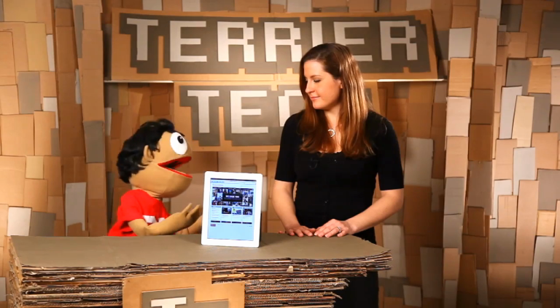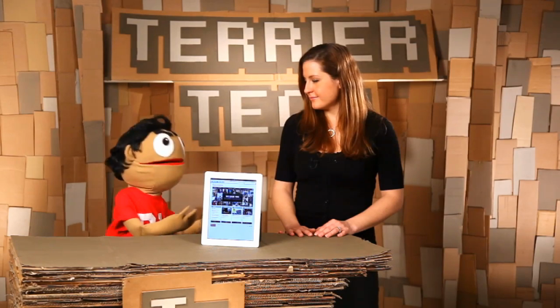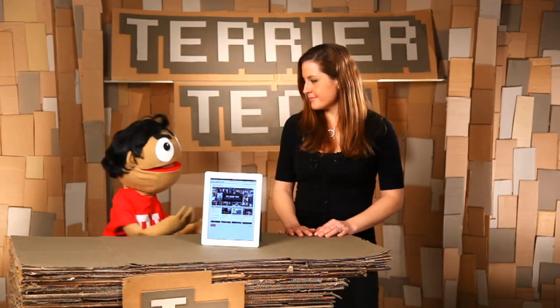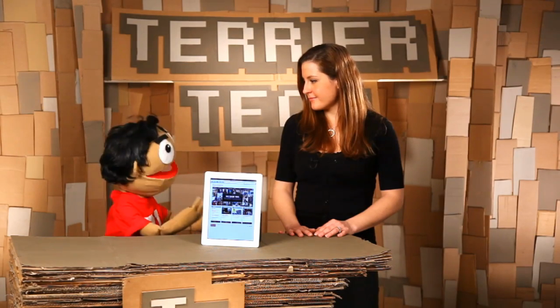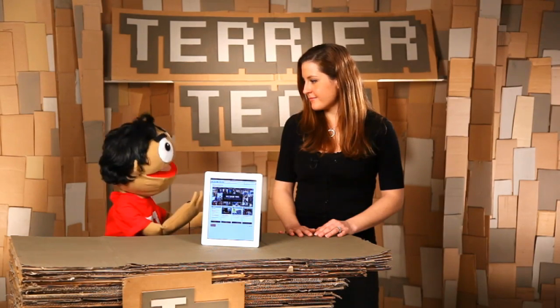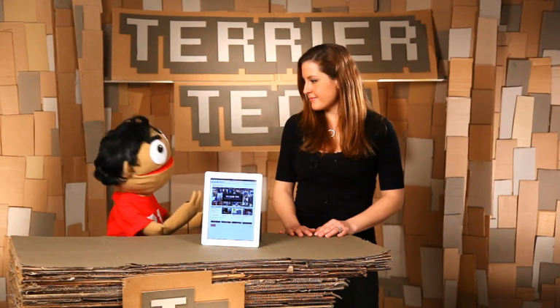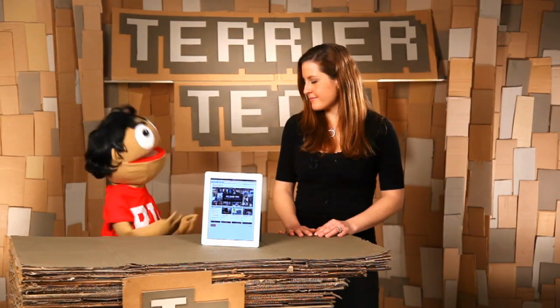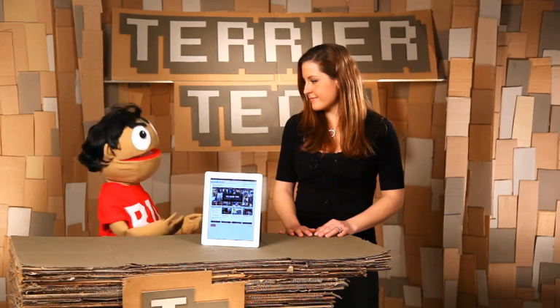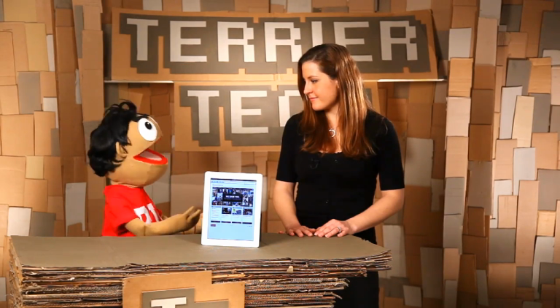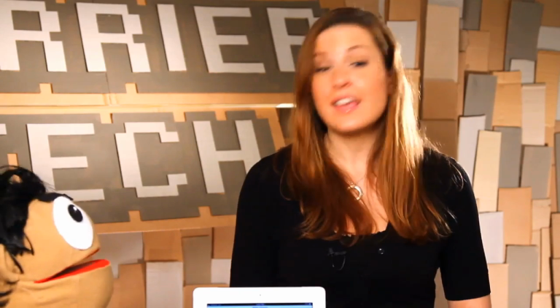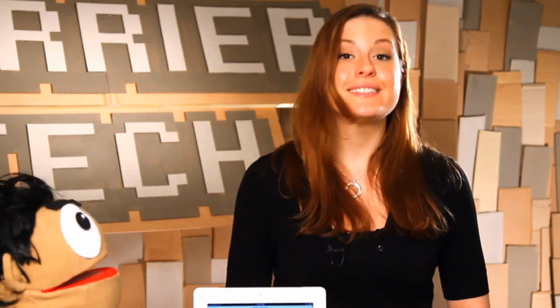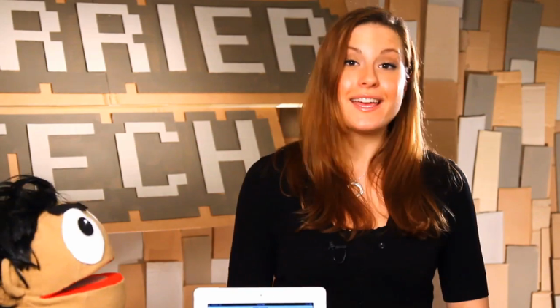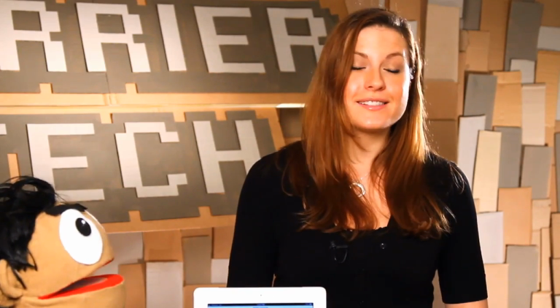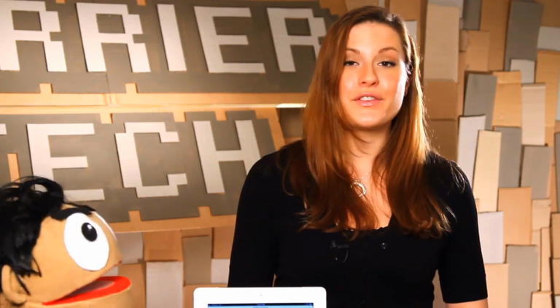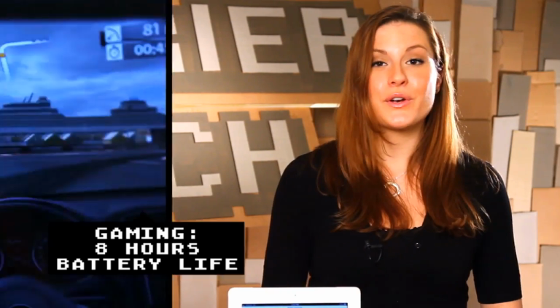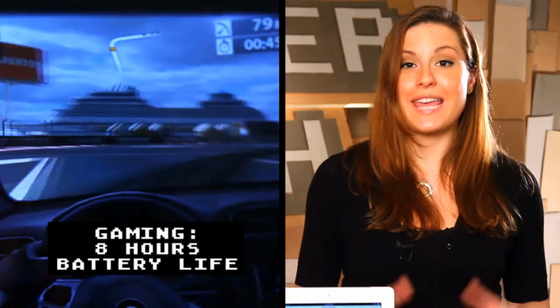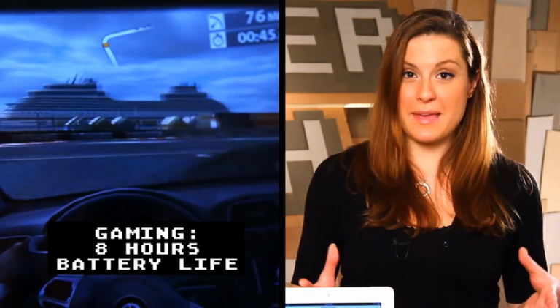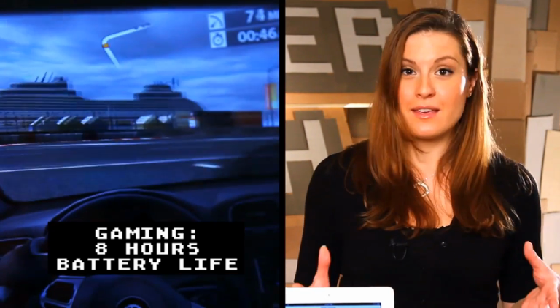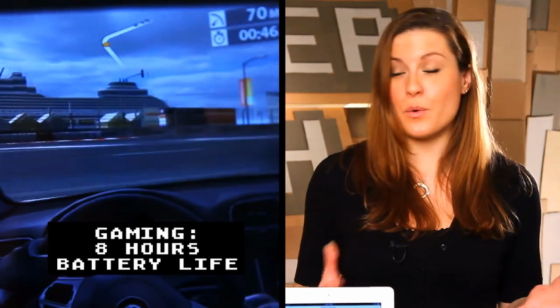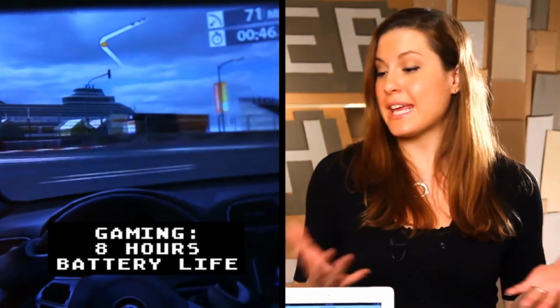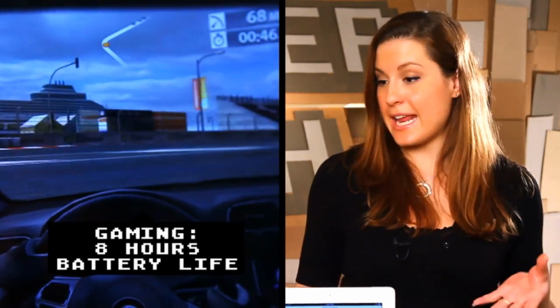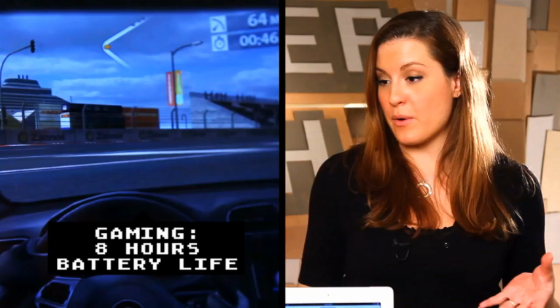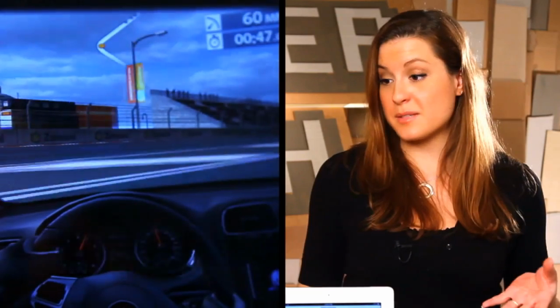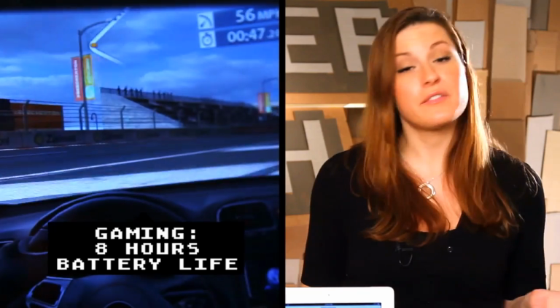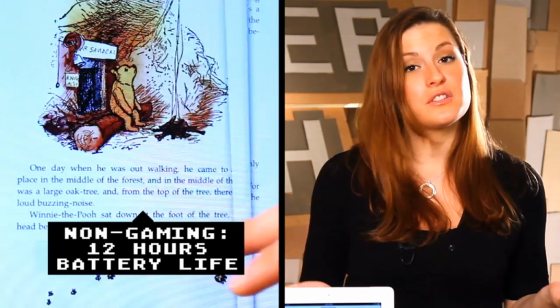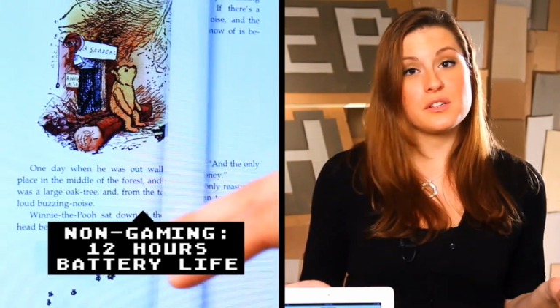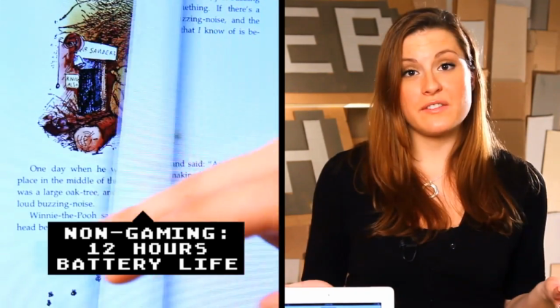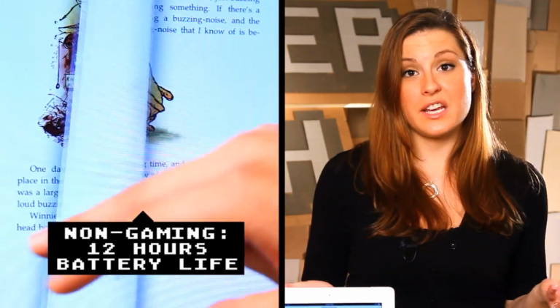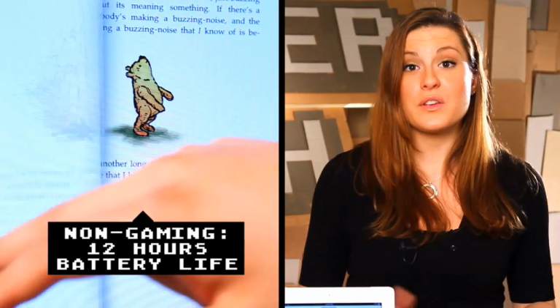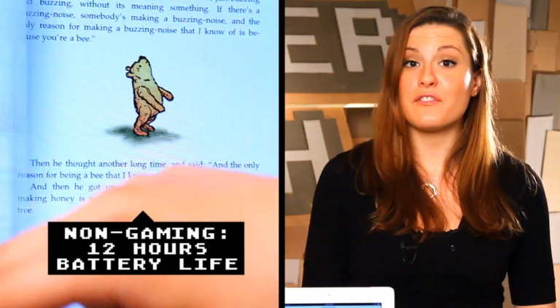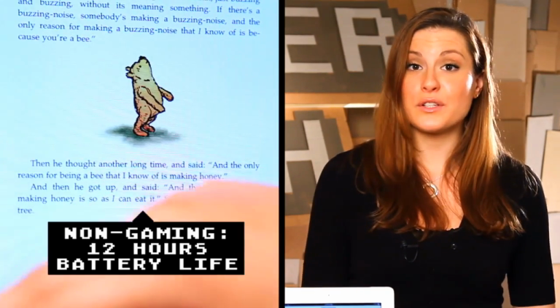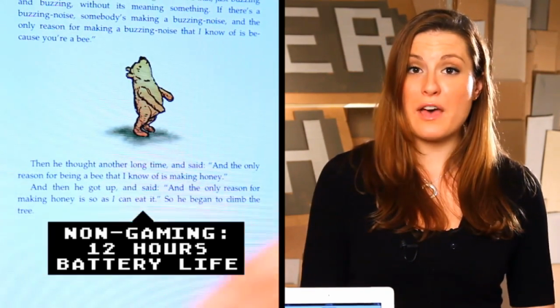But the battery does last a long time. If you are gaming, you only get eight hours, but if you're just using video, you get a full 12.